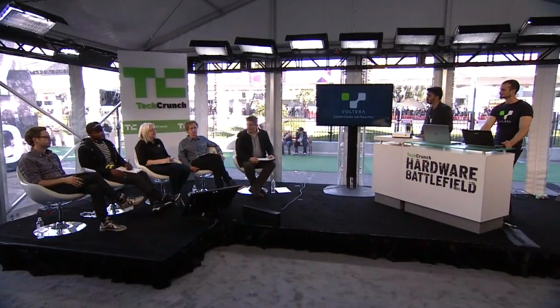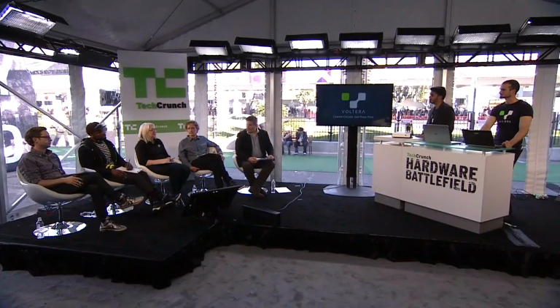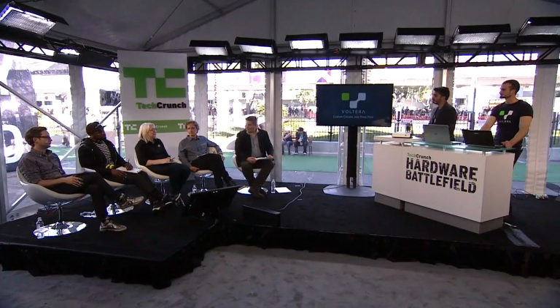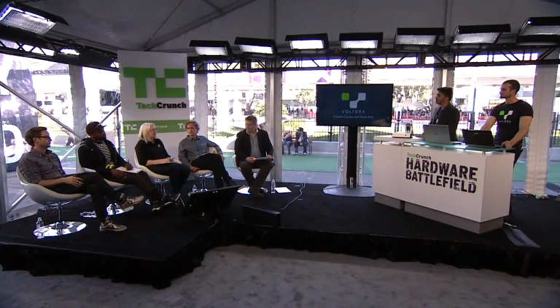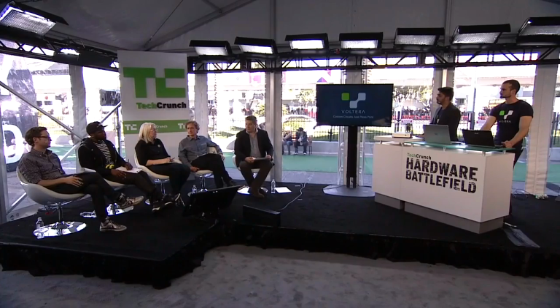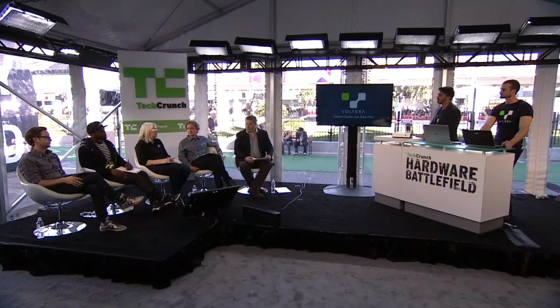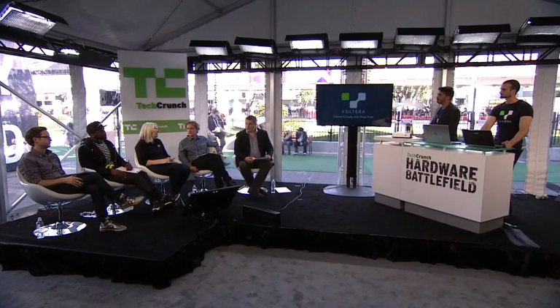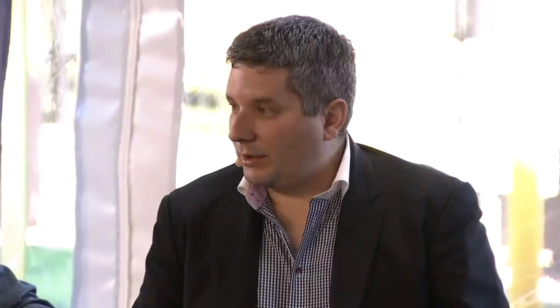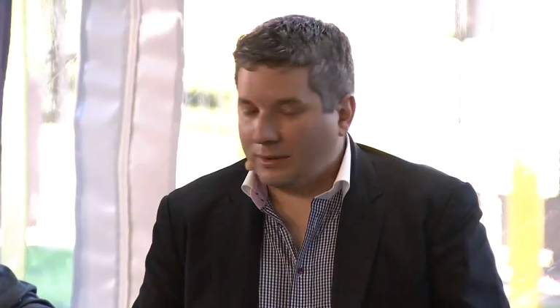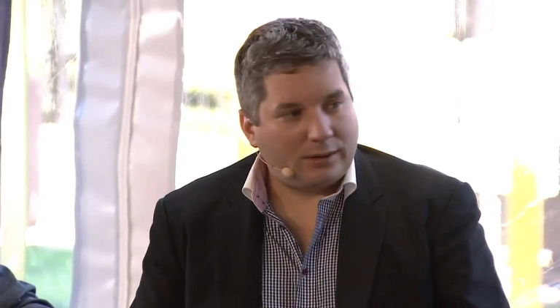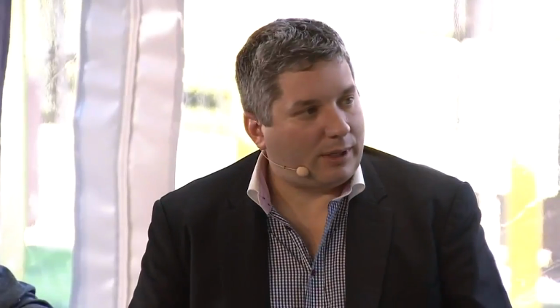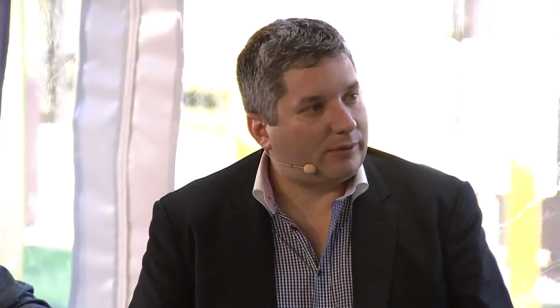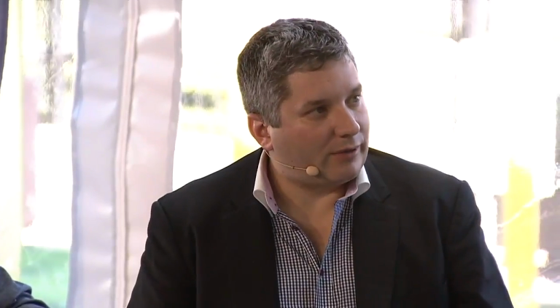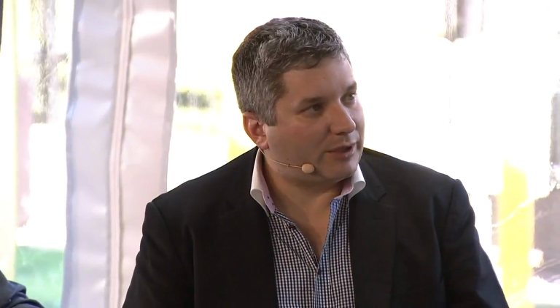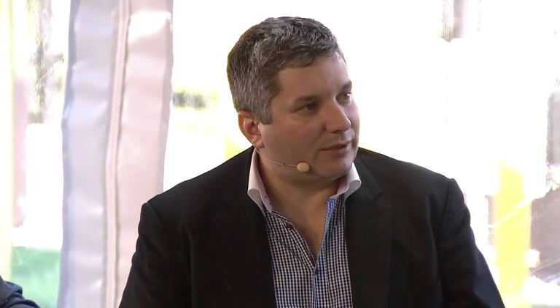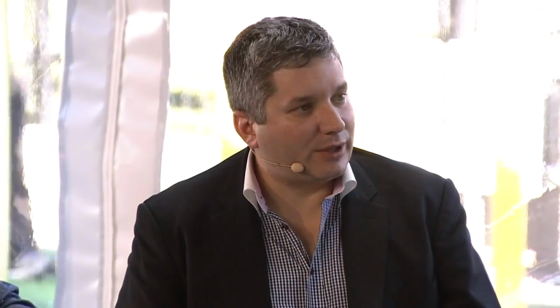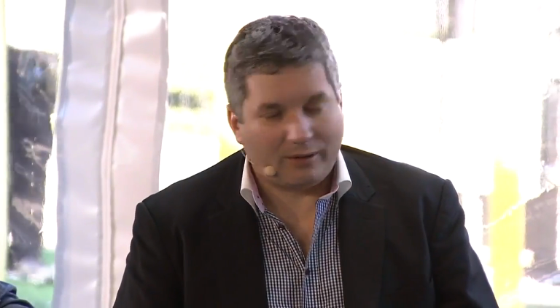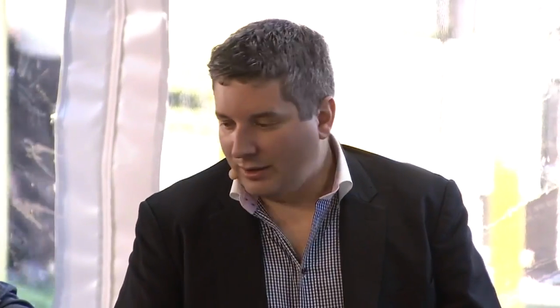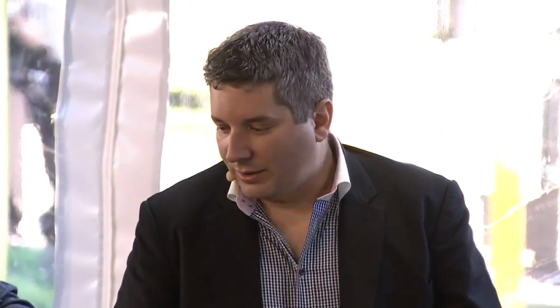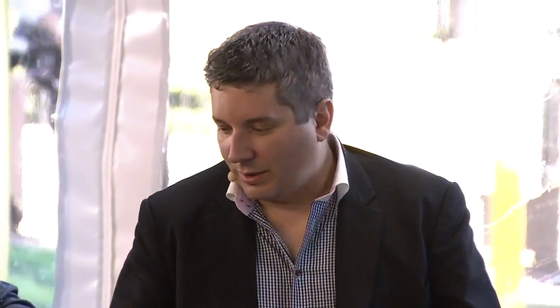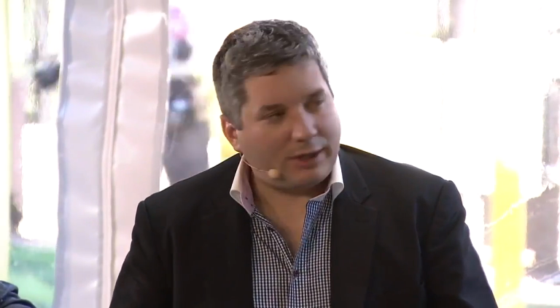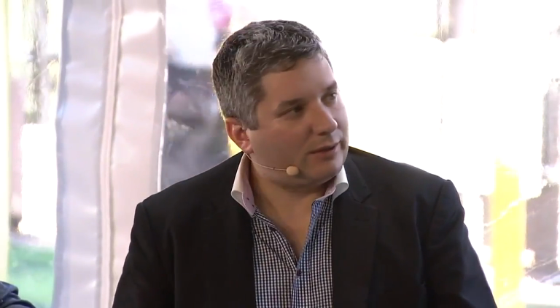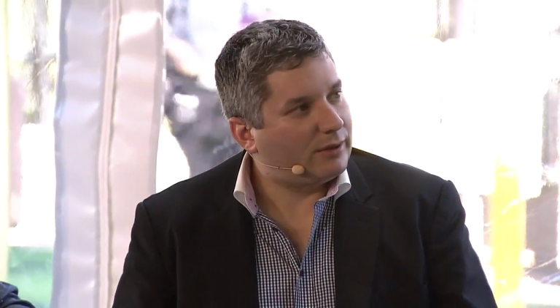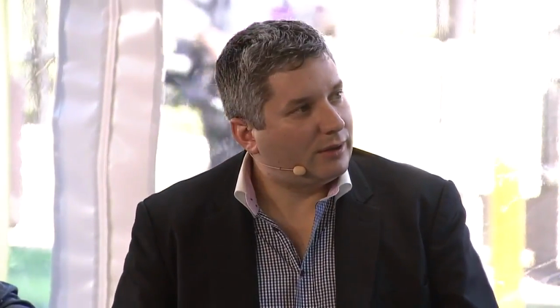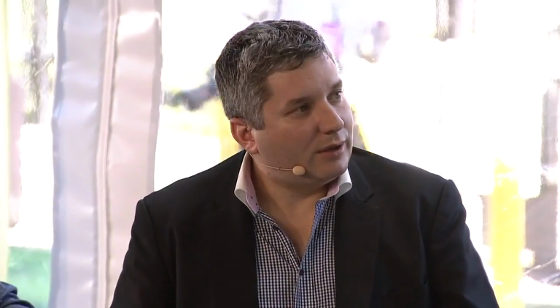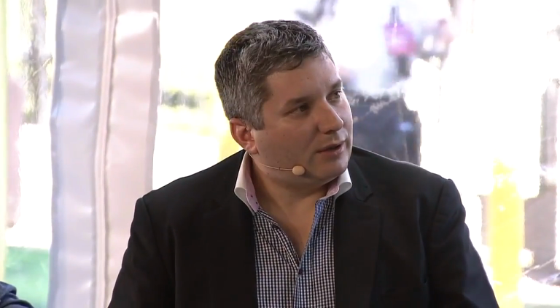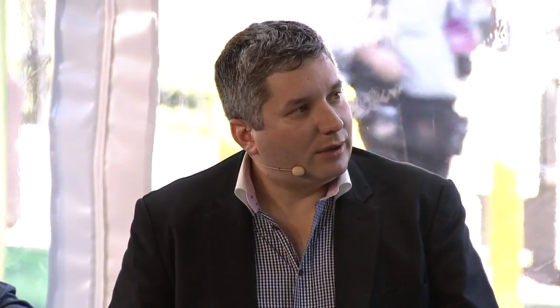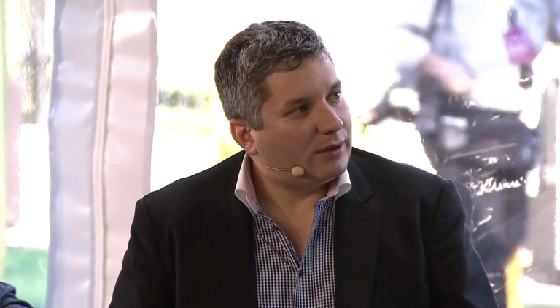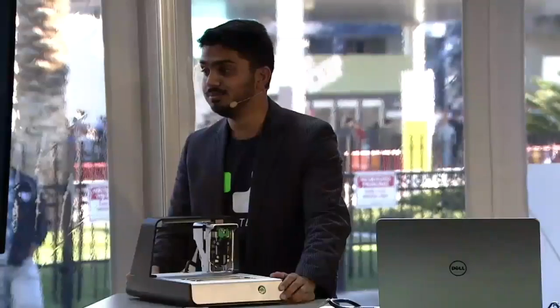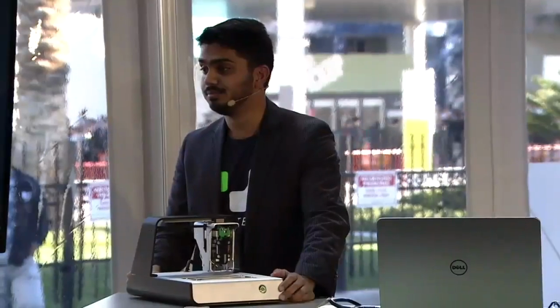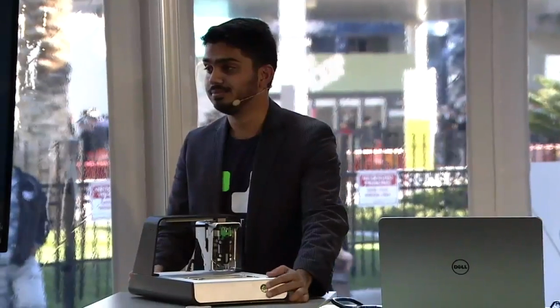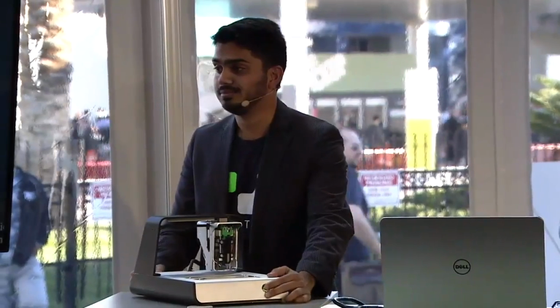Super cool. So that's it. Thank you very much, guys. Volterra. What's the website? Volterra.io. Volterra.io. All right.